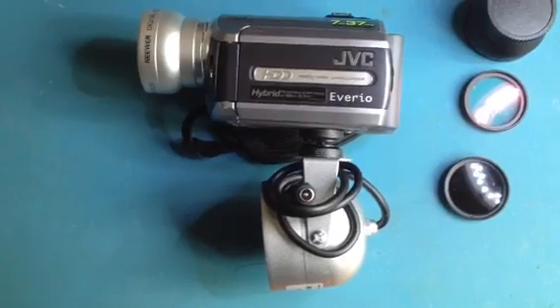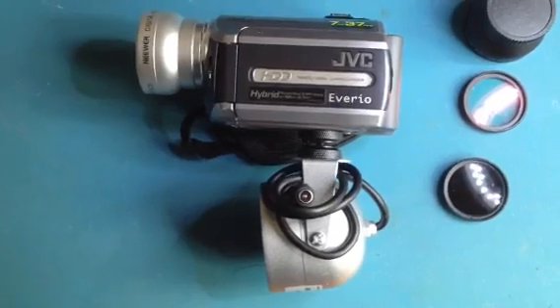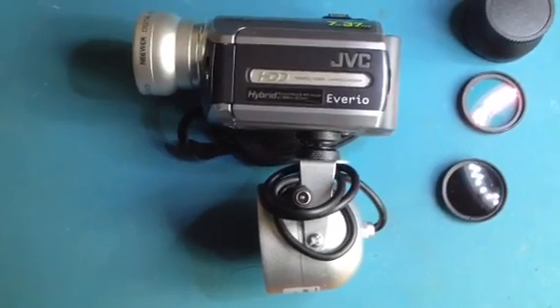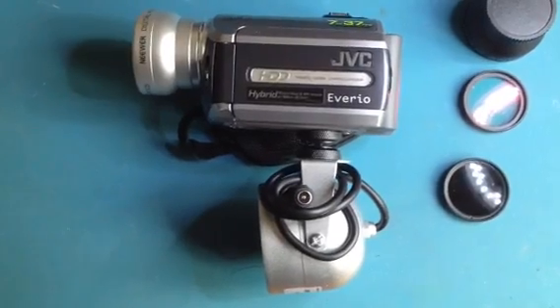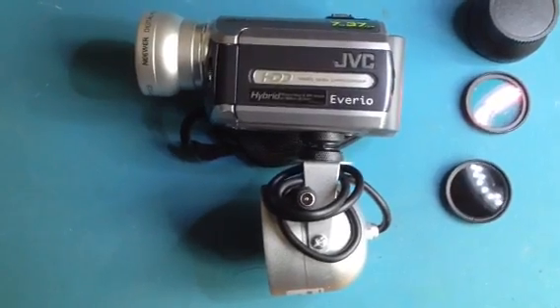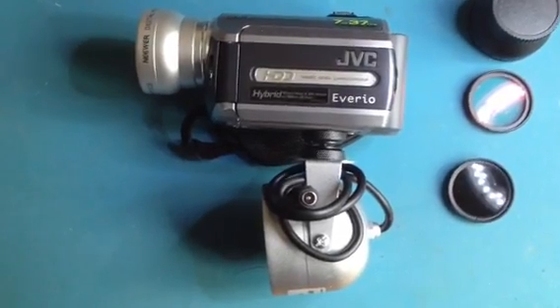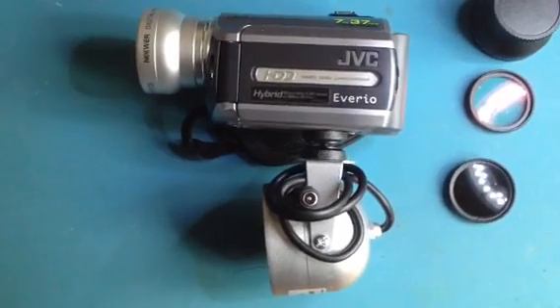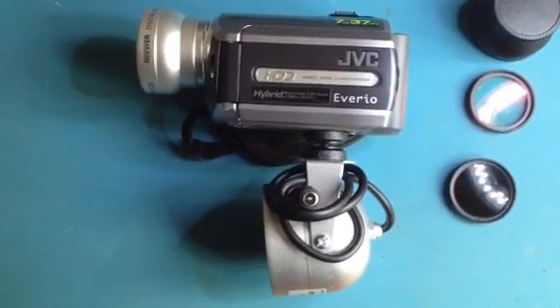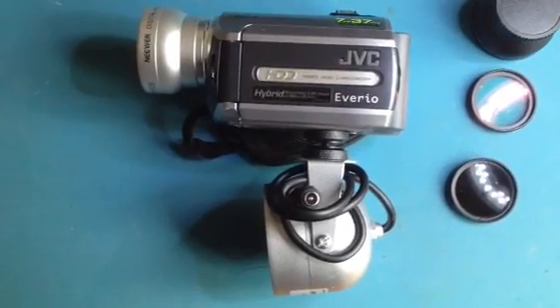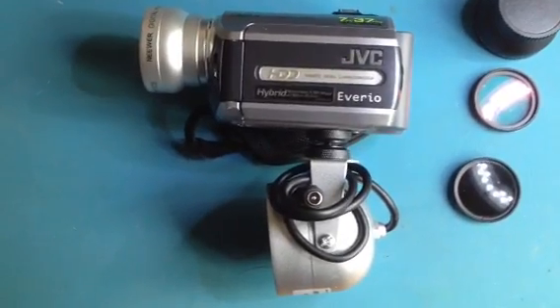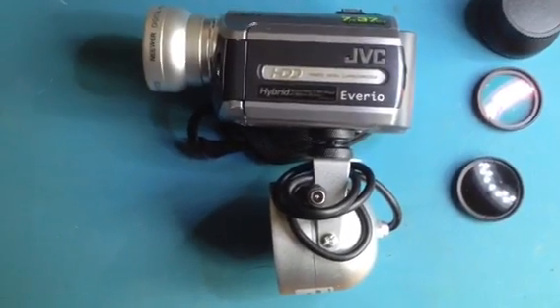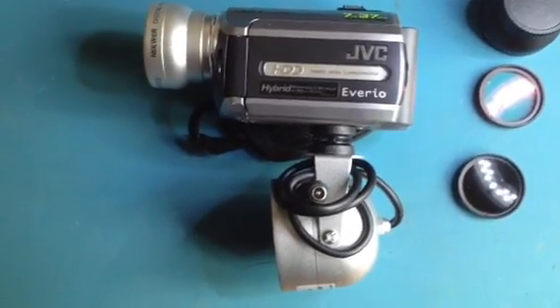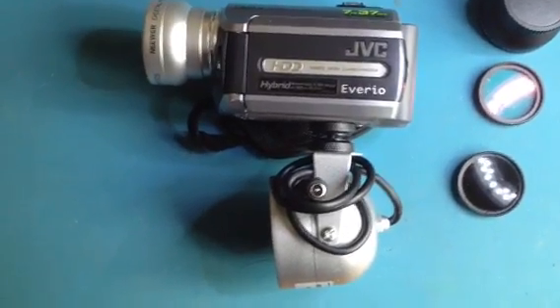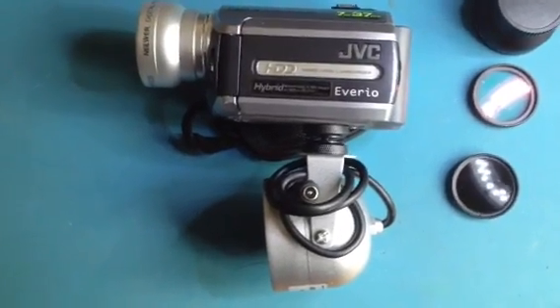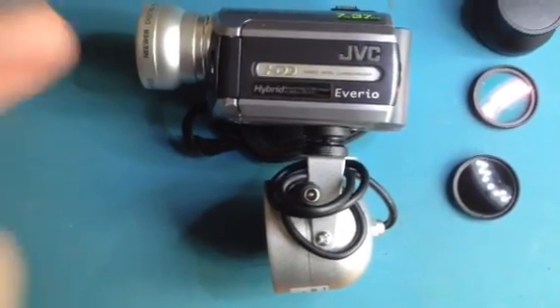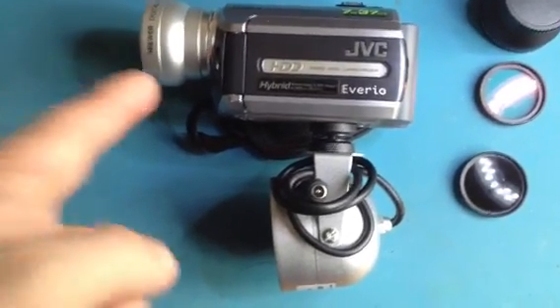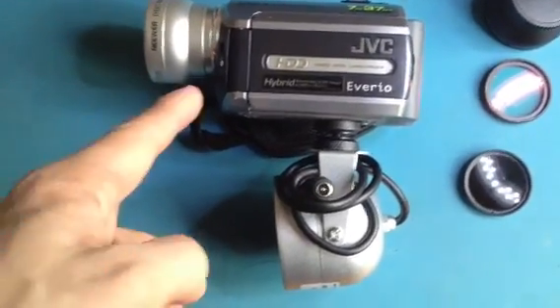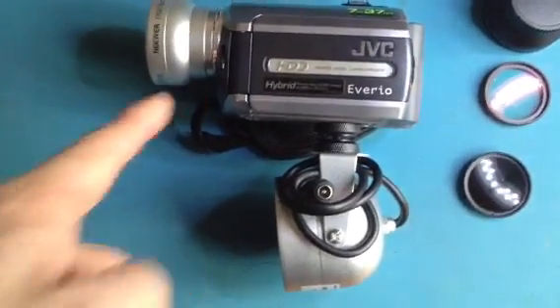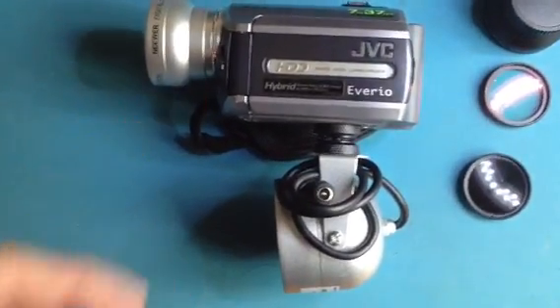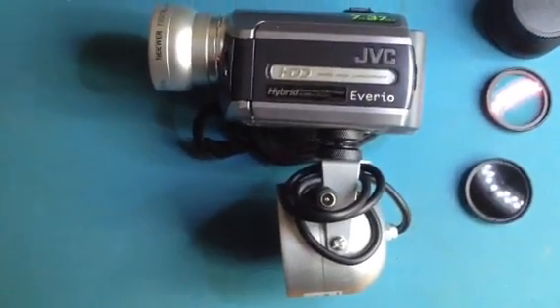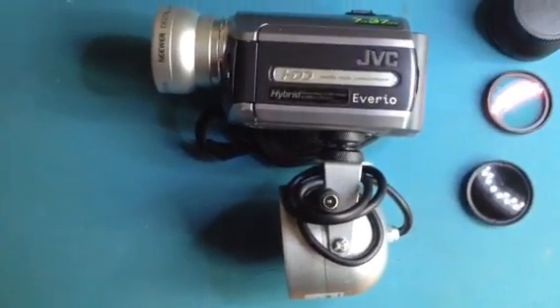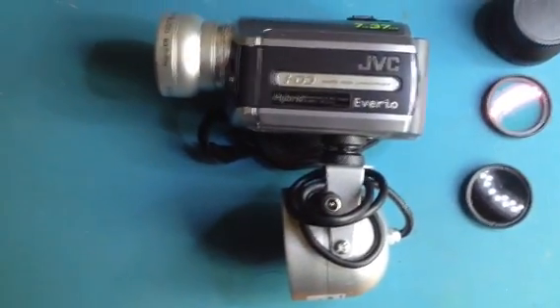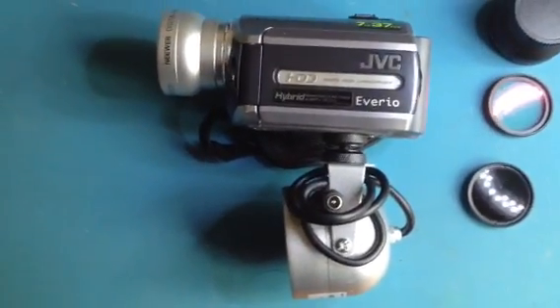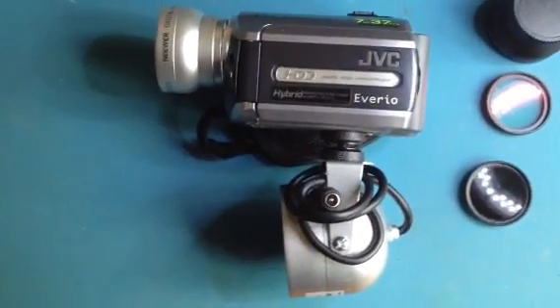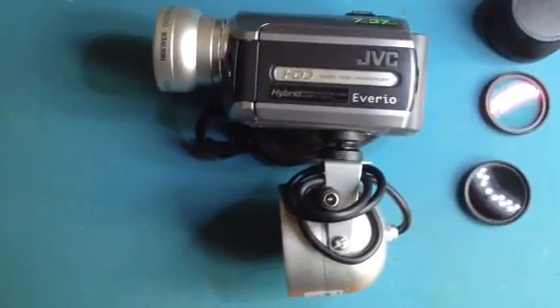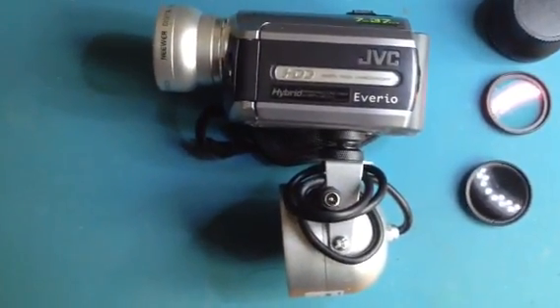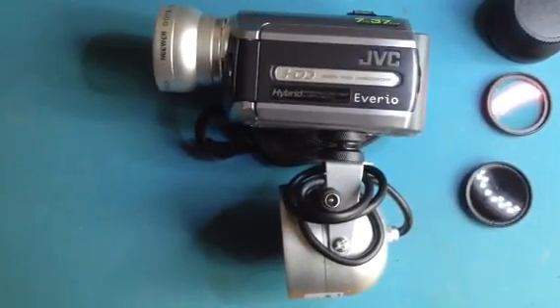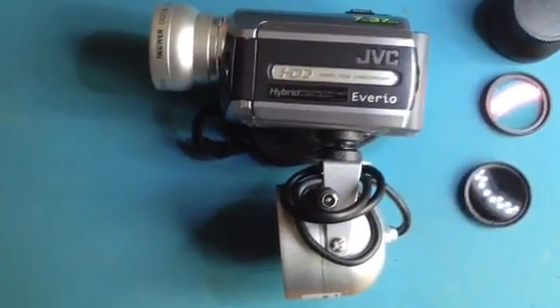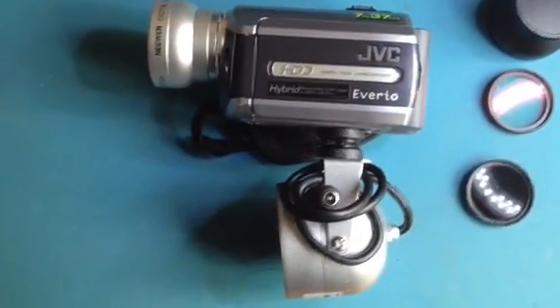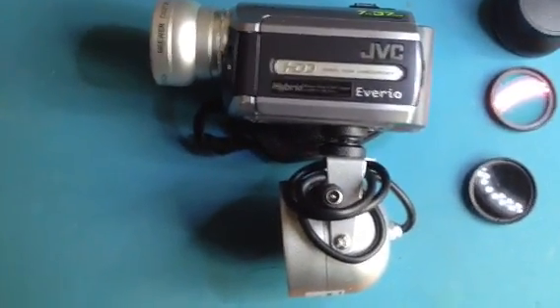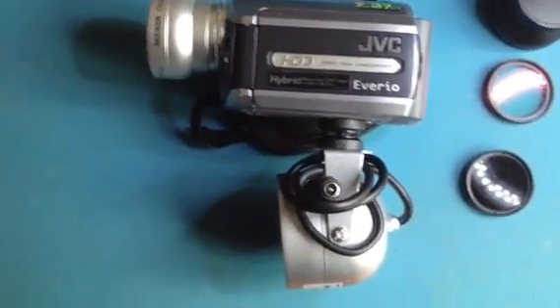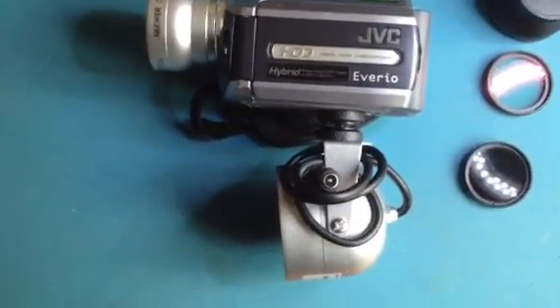These cheap cameras with 1080p HD quality with no optical zoom — as soon as you zoom in once, you wouldn't be achieving the same quality as this camera would.